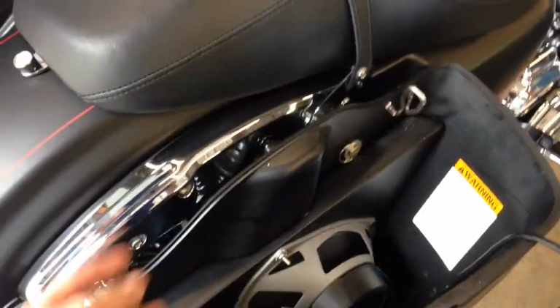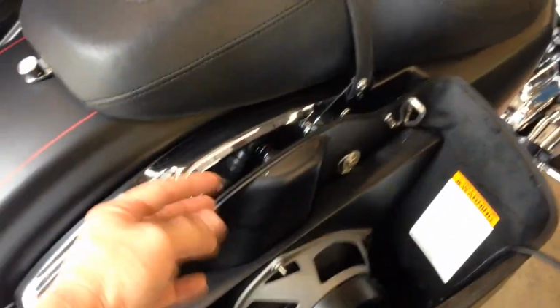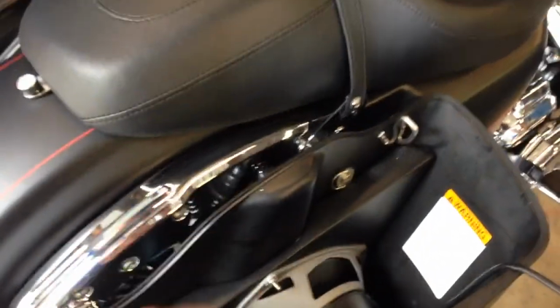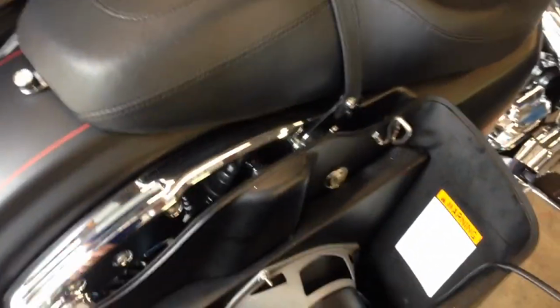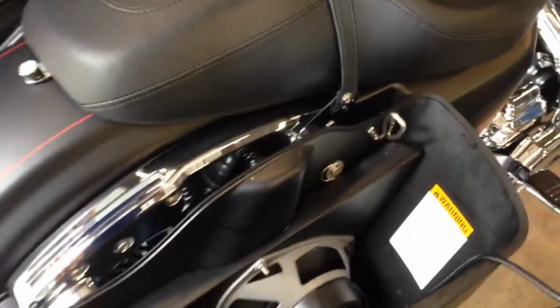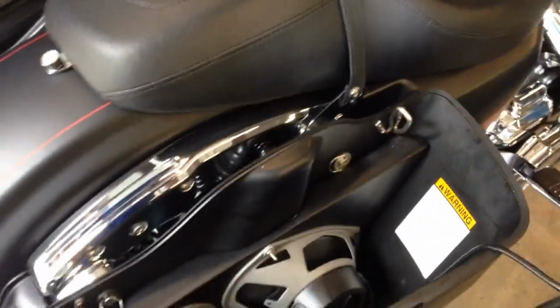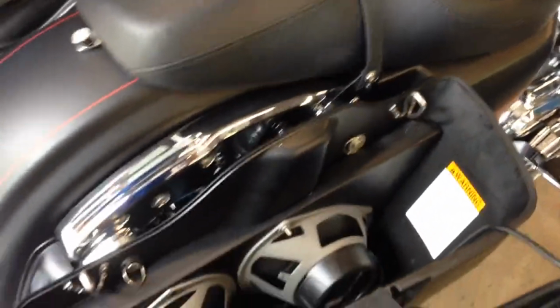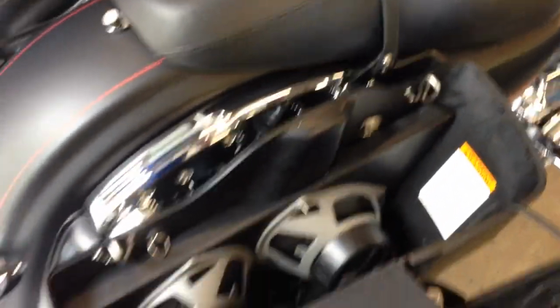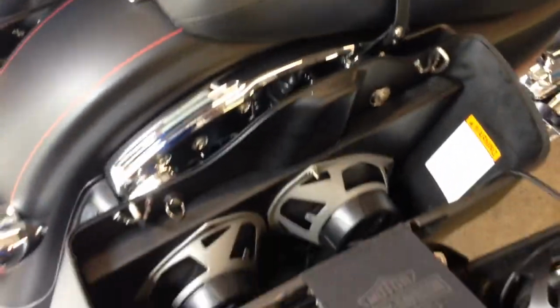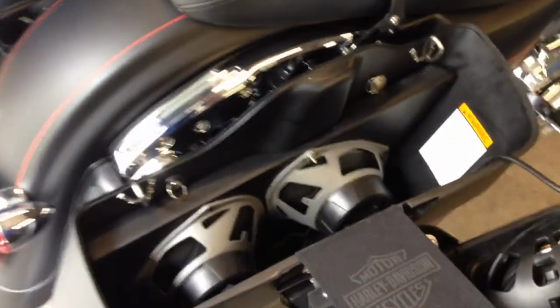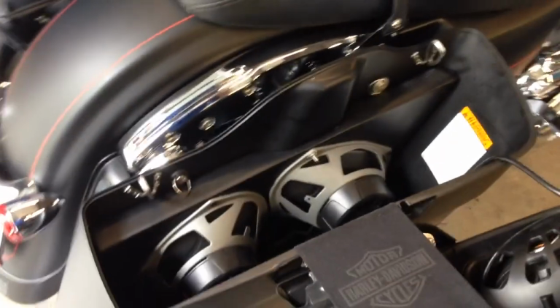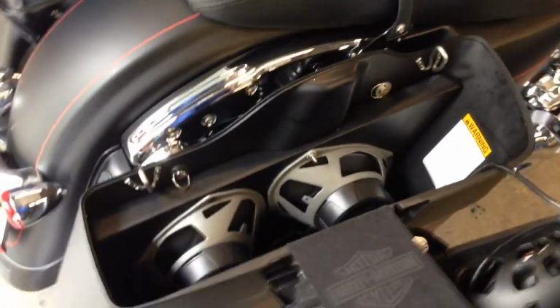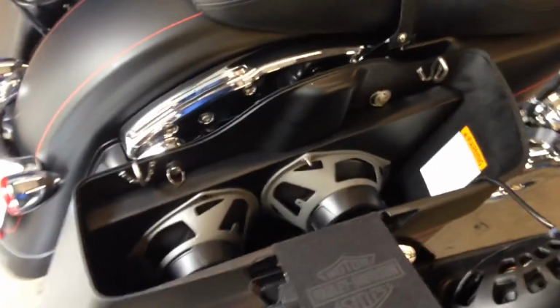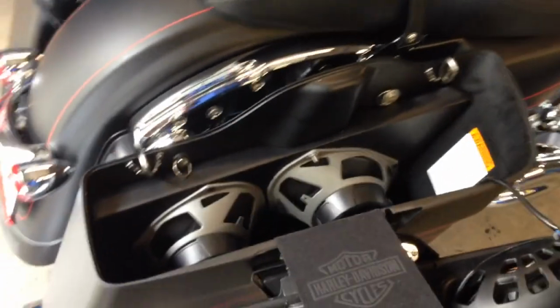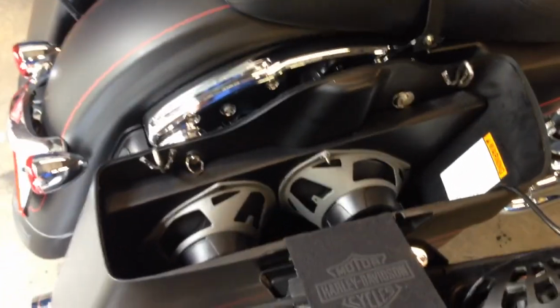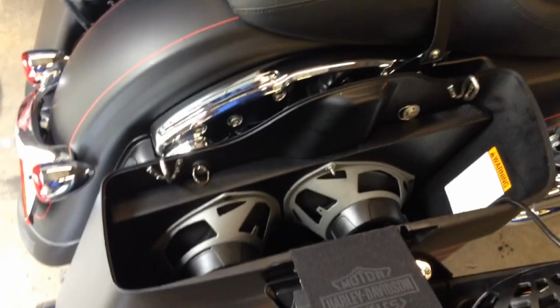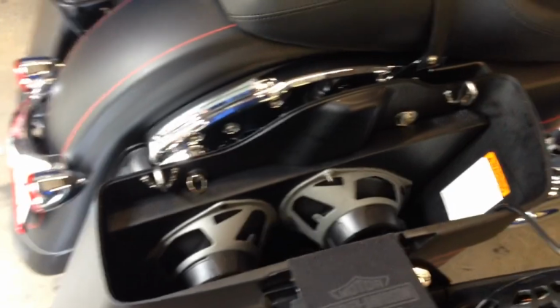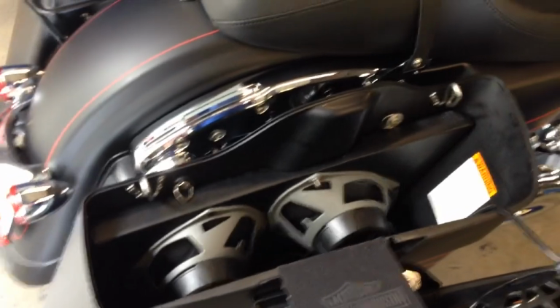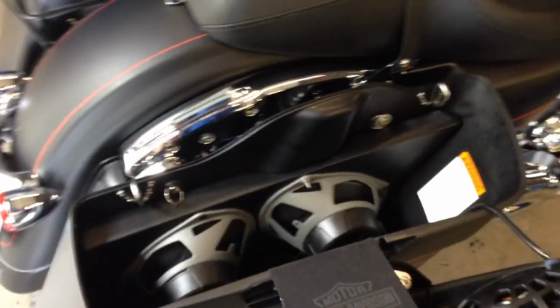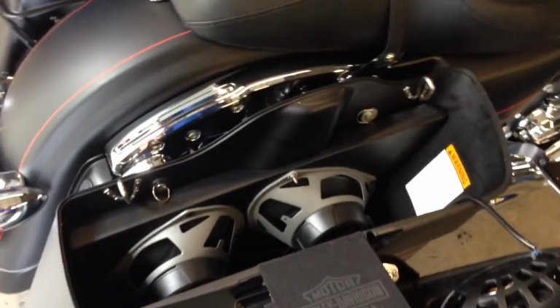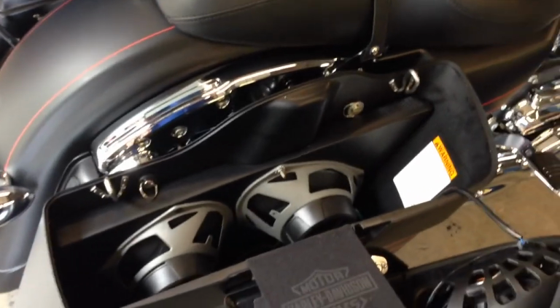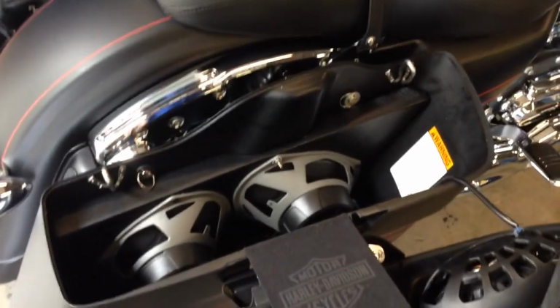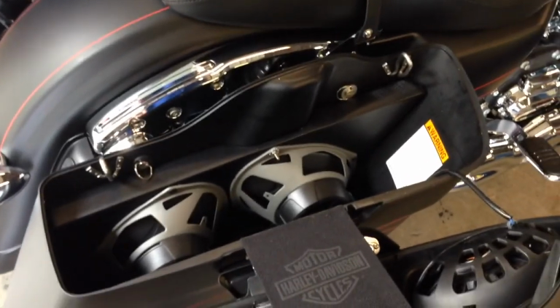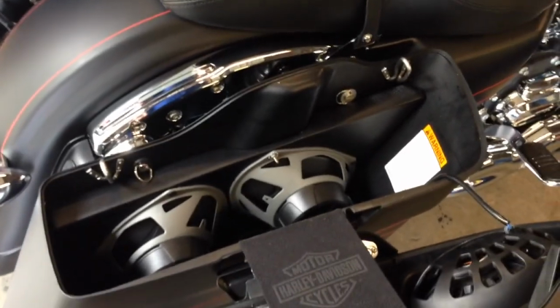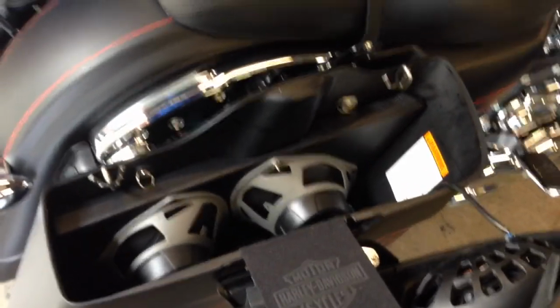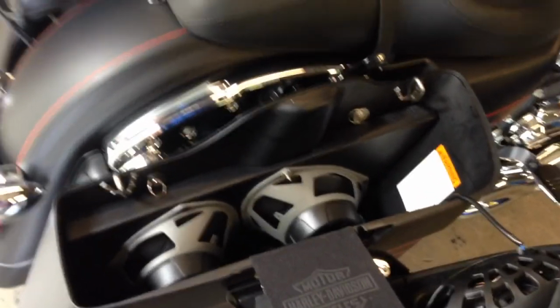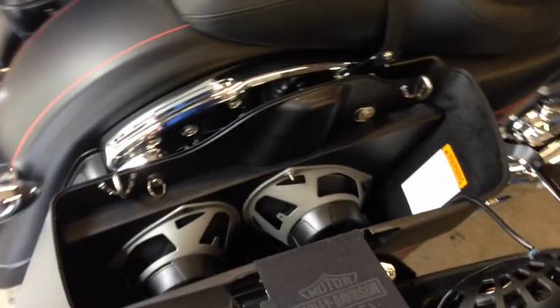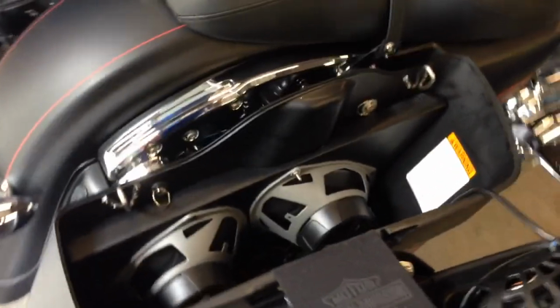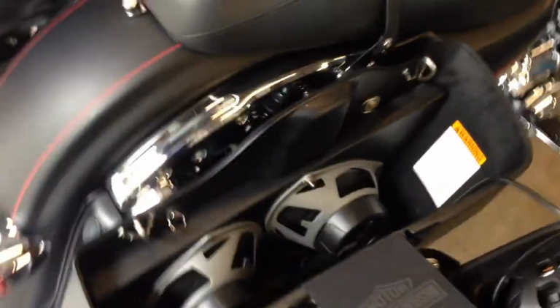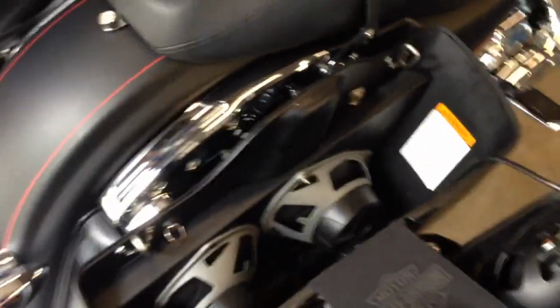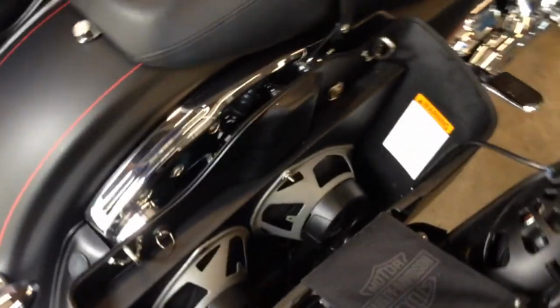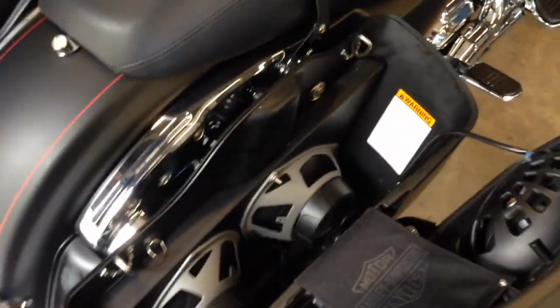So everything — if you want to get these bags off, basically everything removed, you just unplug it. Bags come right off so you can clean it.